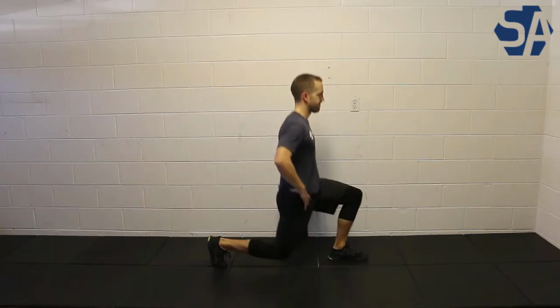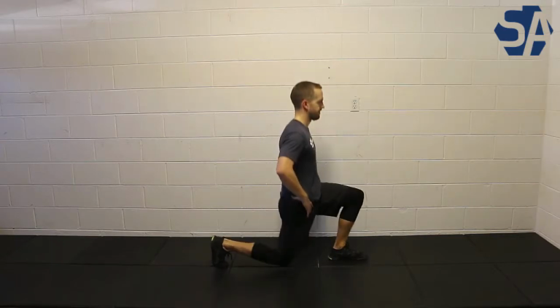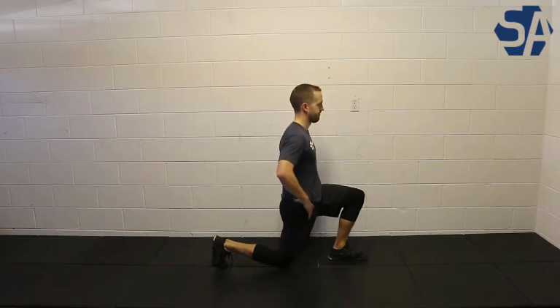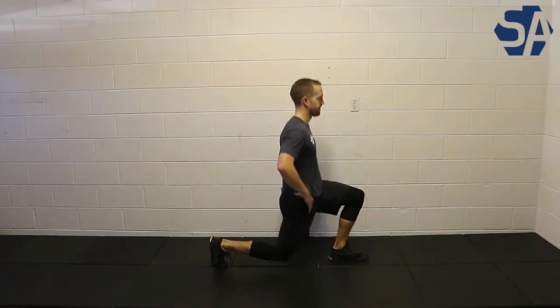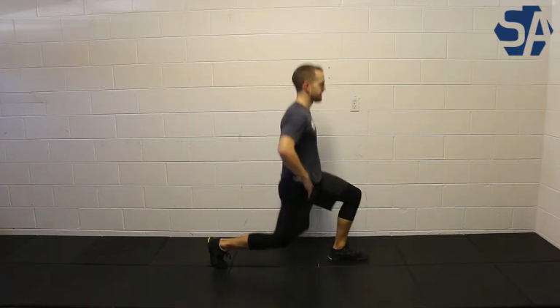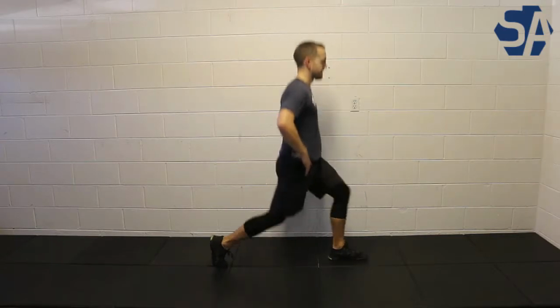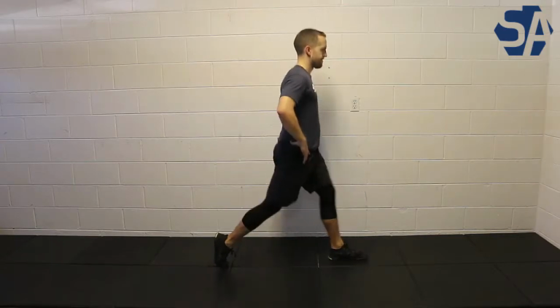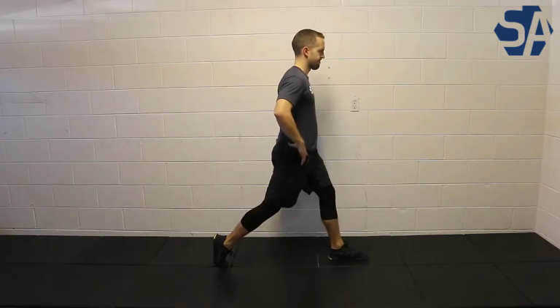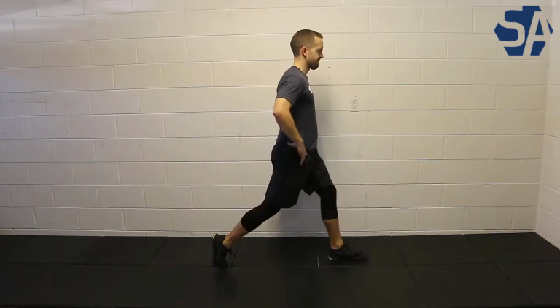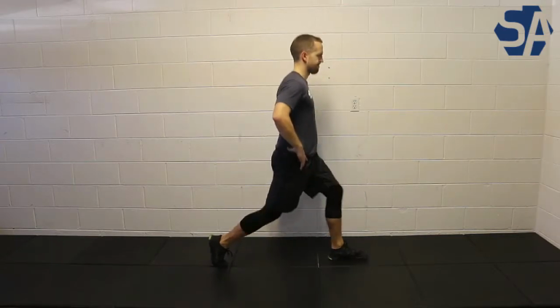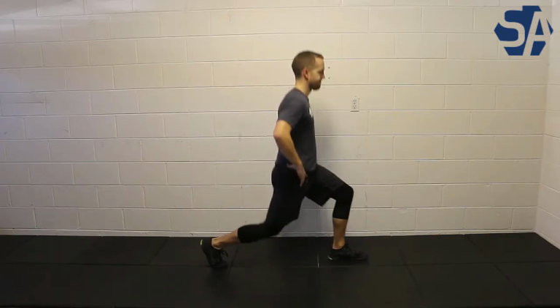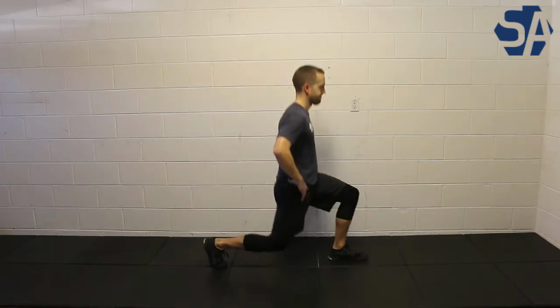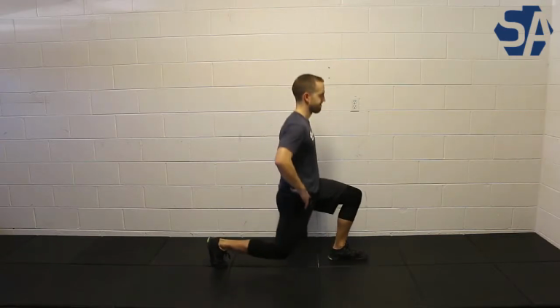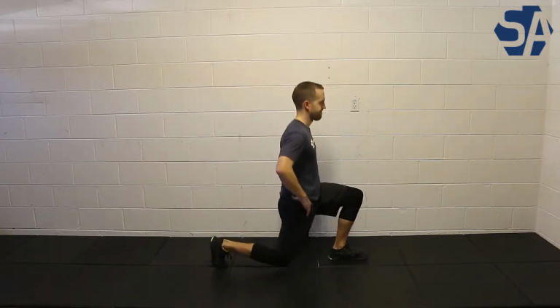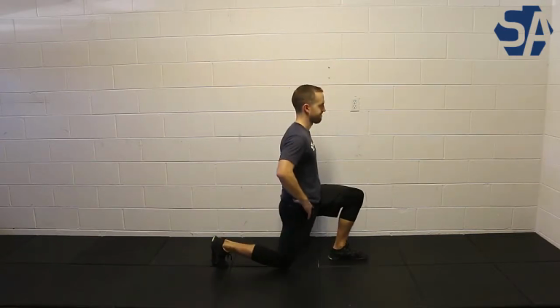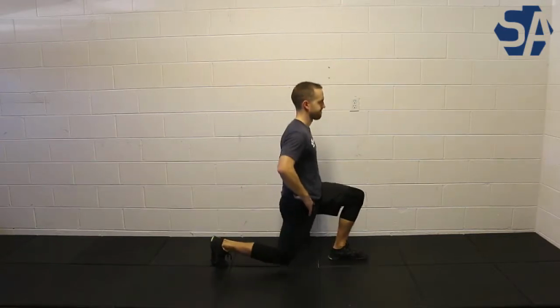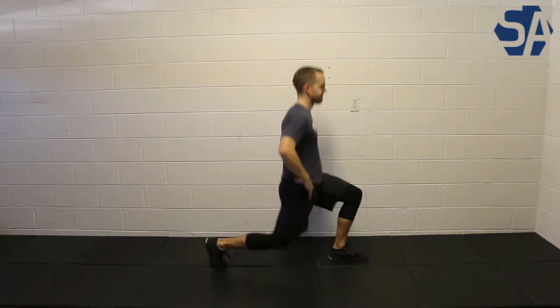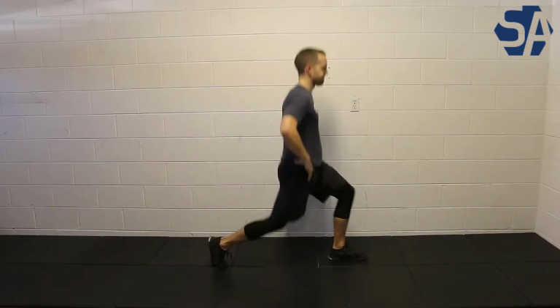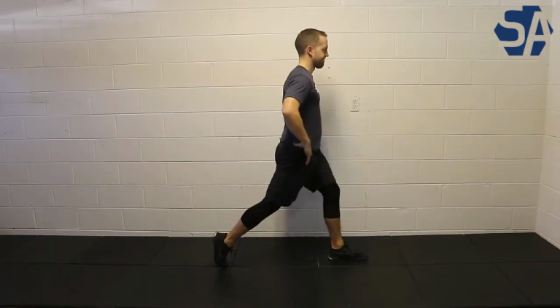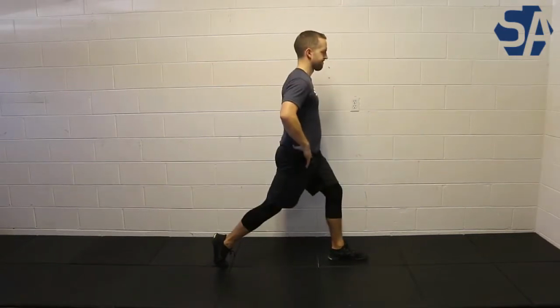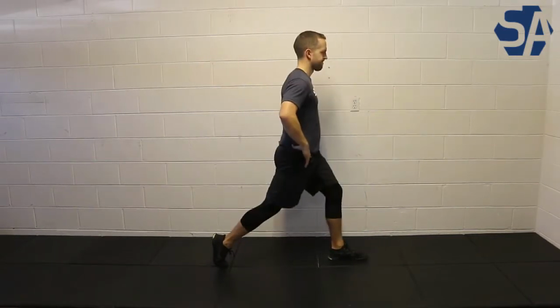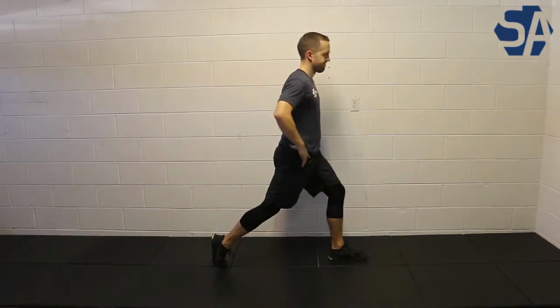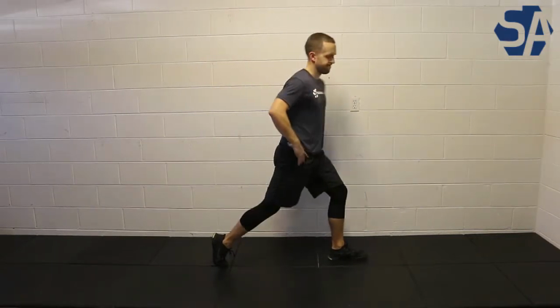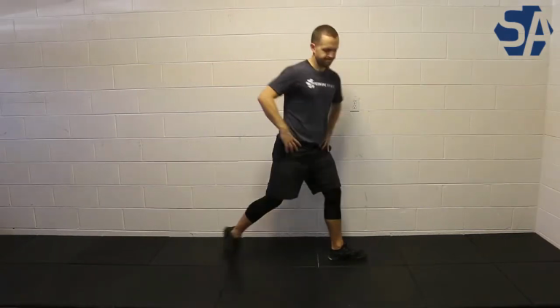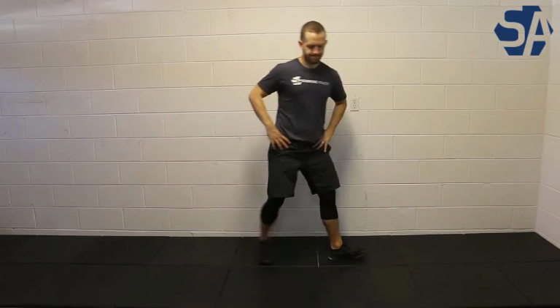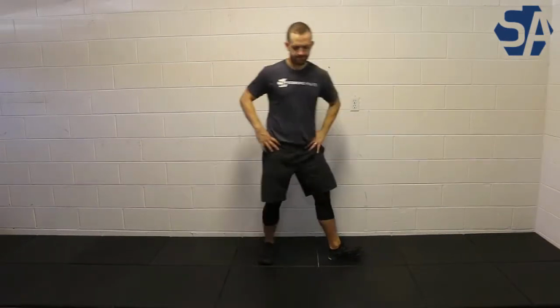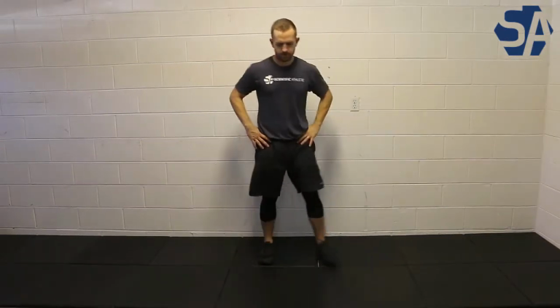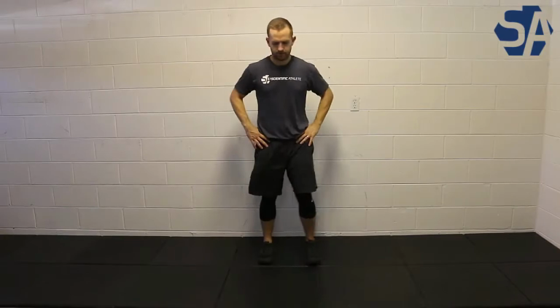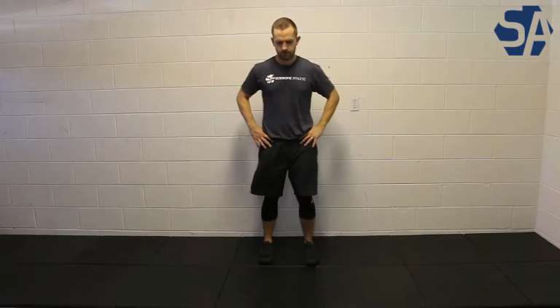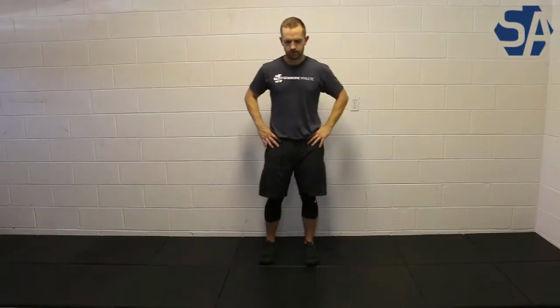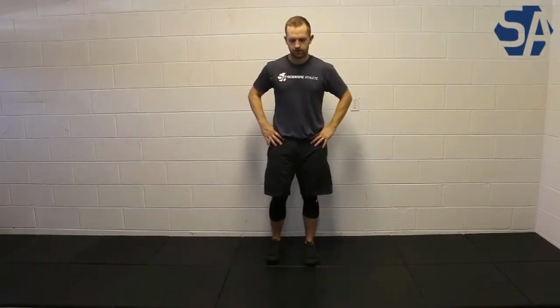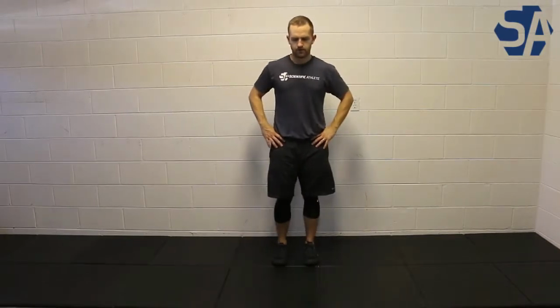From there, you will drive through your front foot, bringing yourself back to the start position.